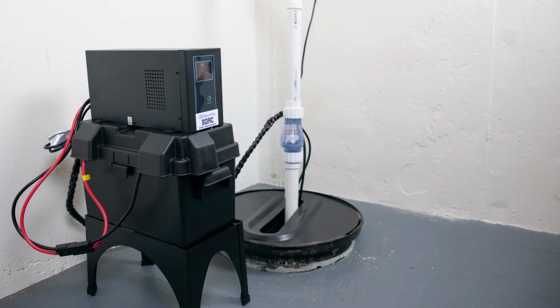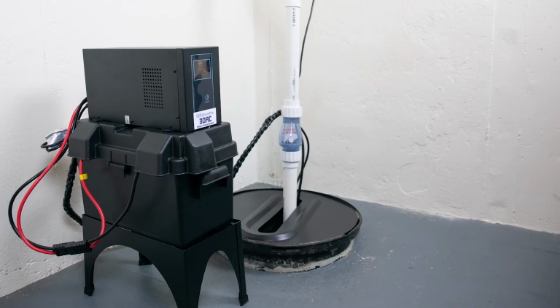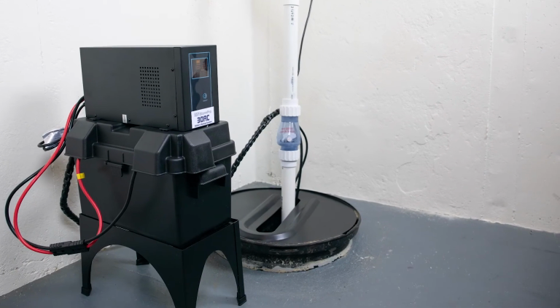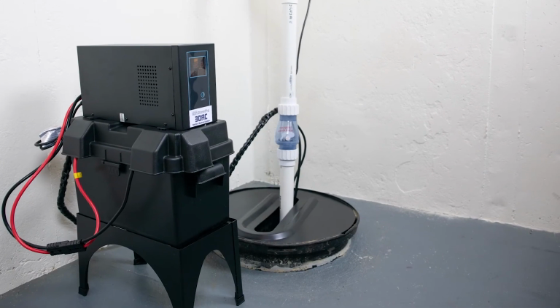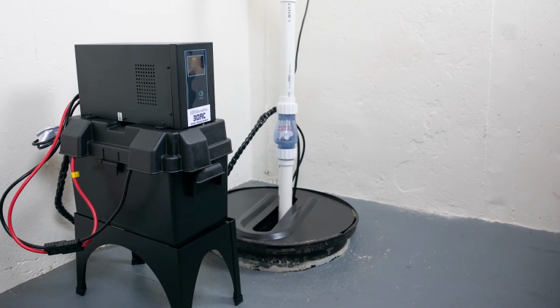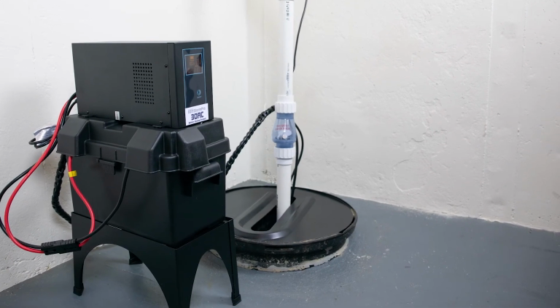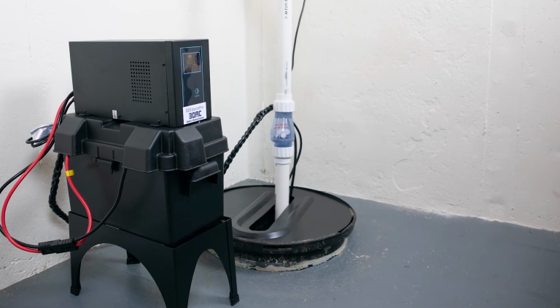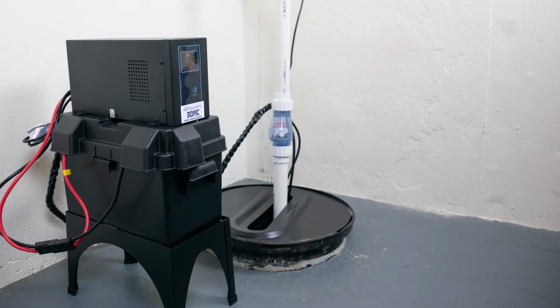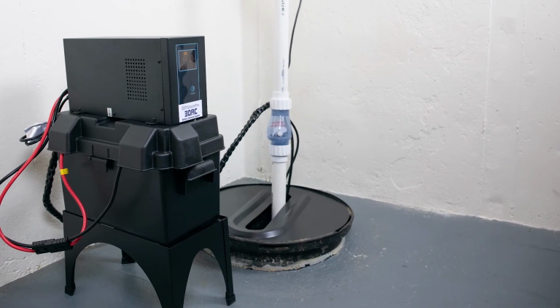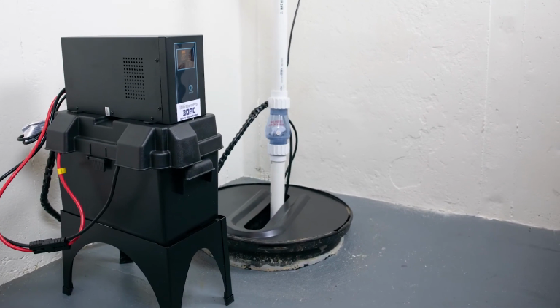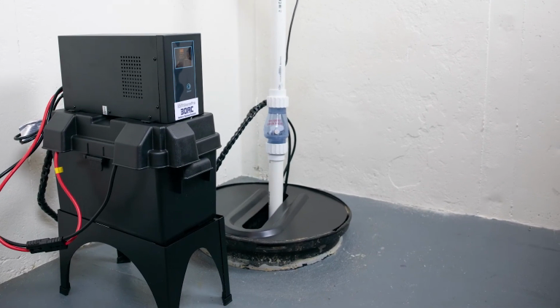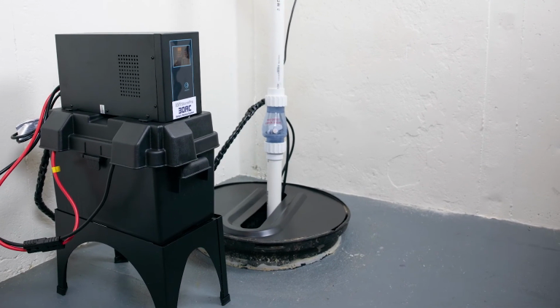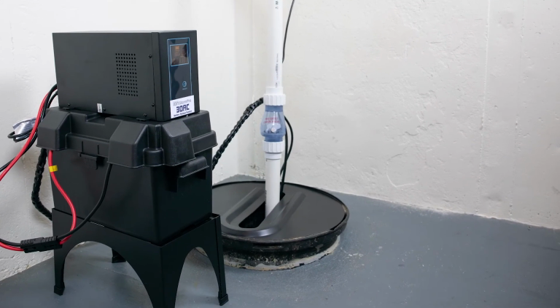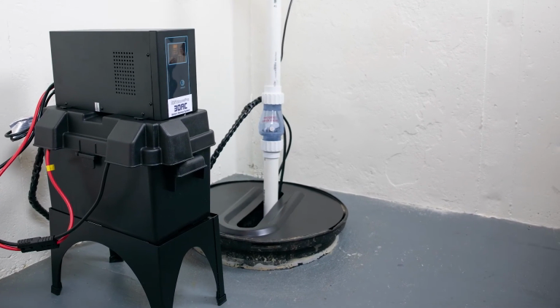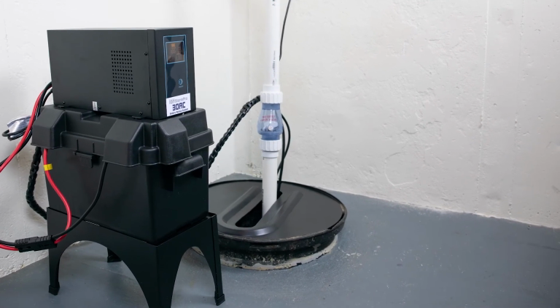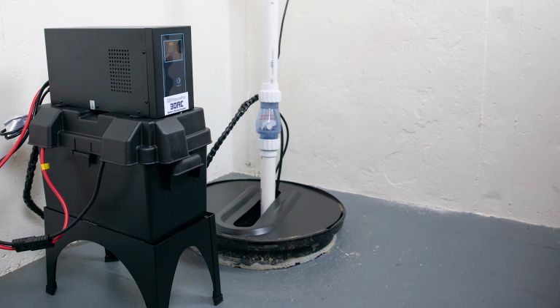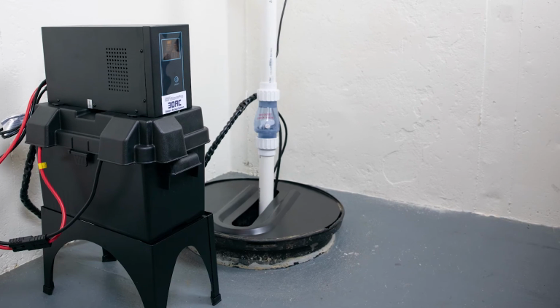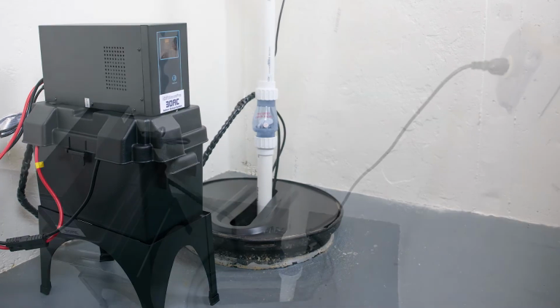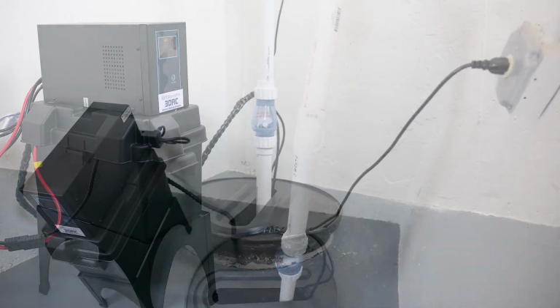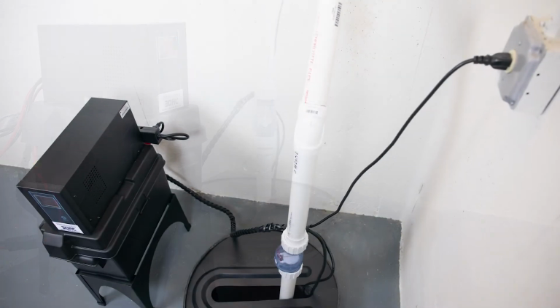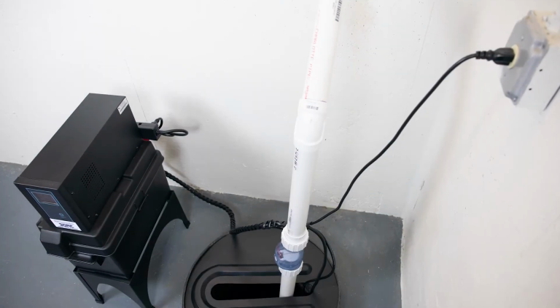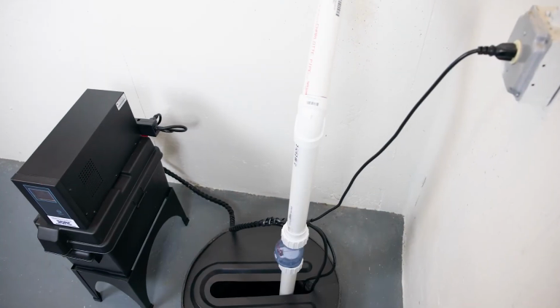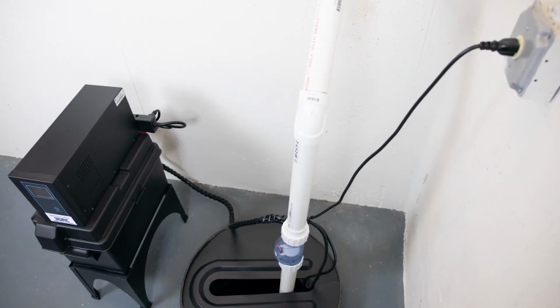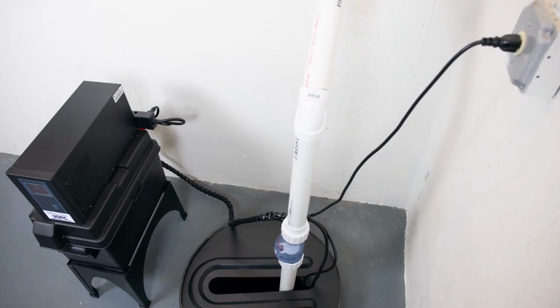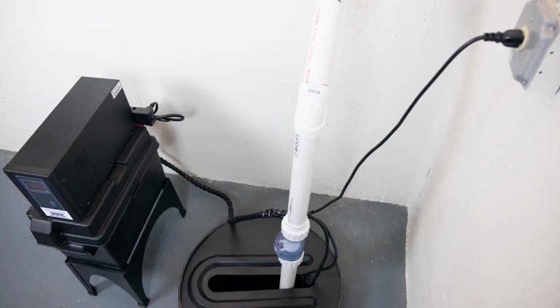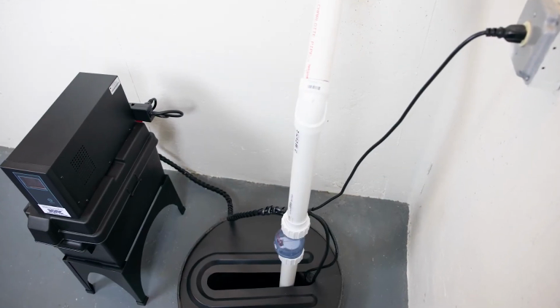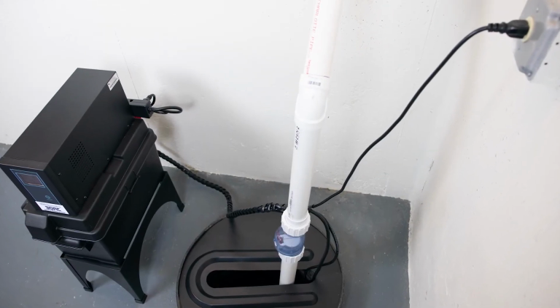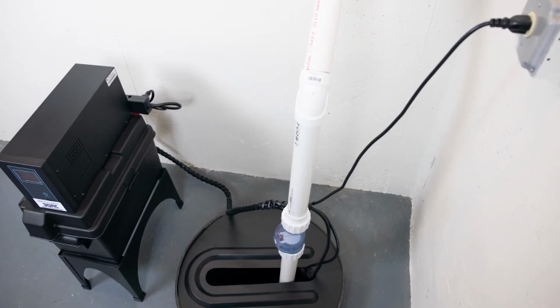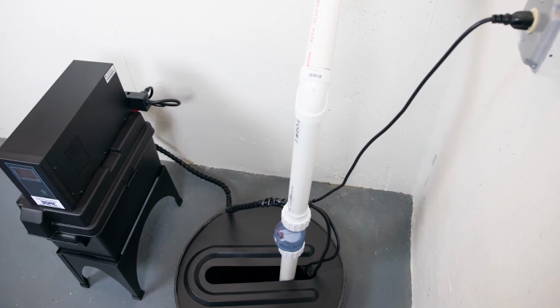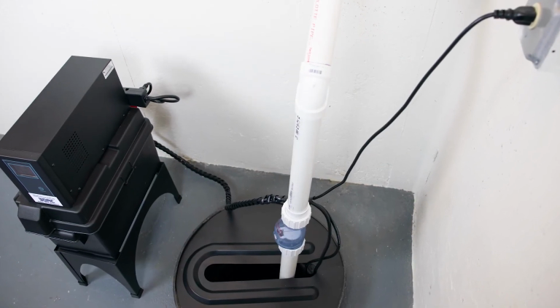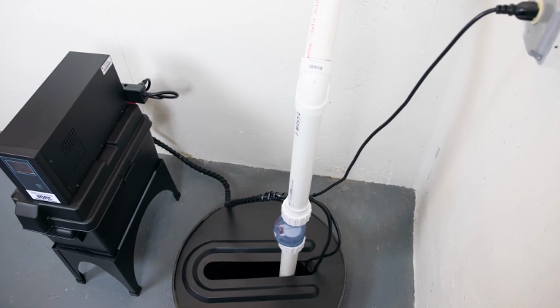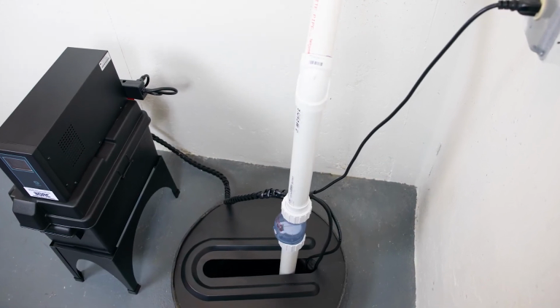Installation of the ION Technologies 30ACI Plus battery backup system is now complete.